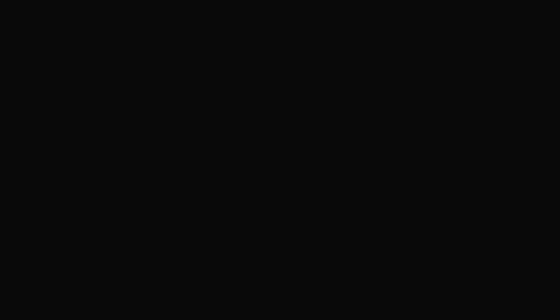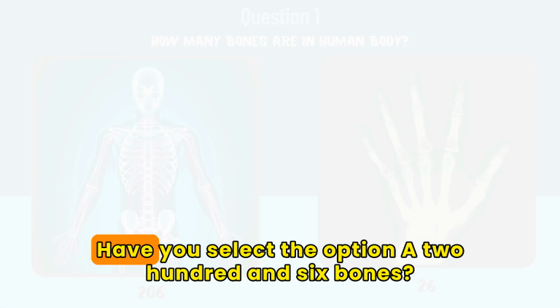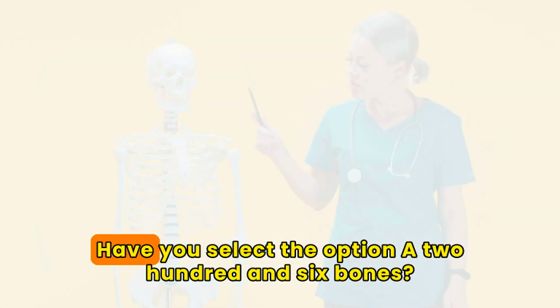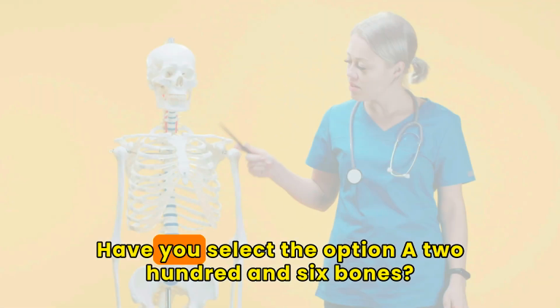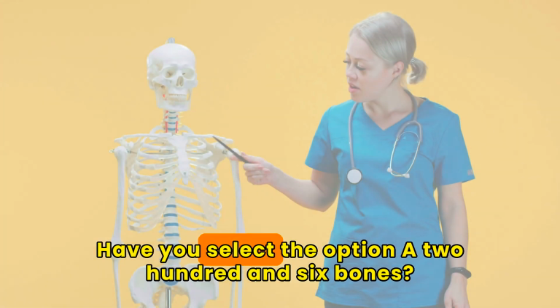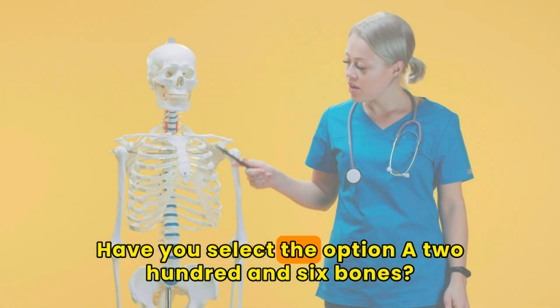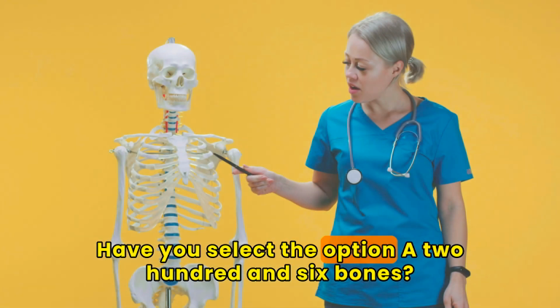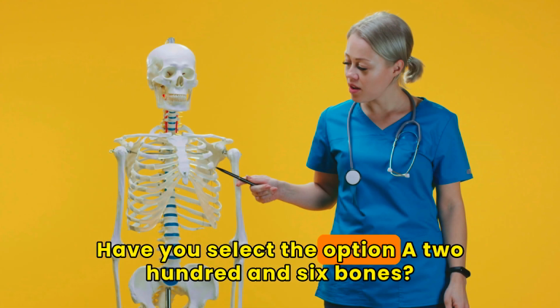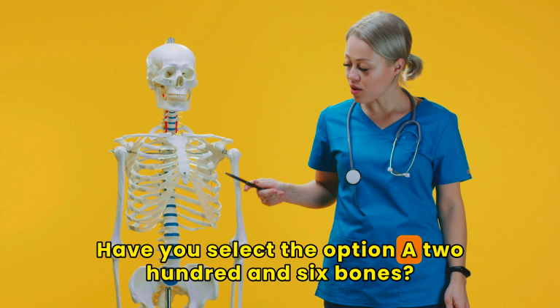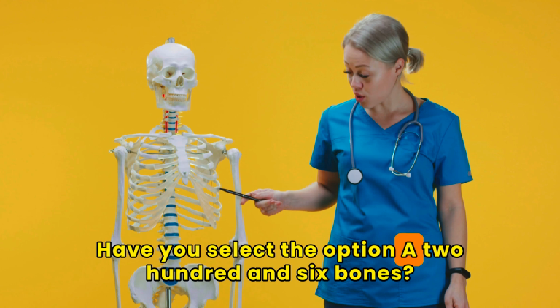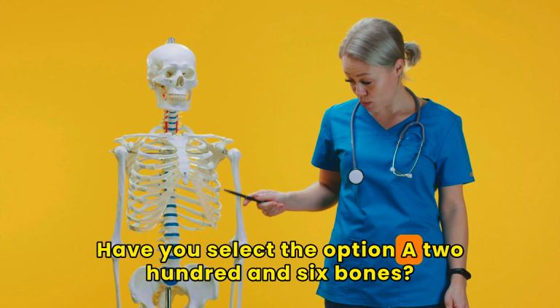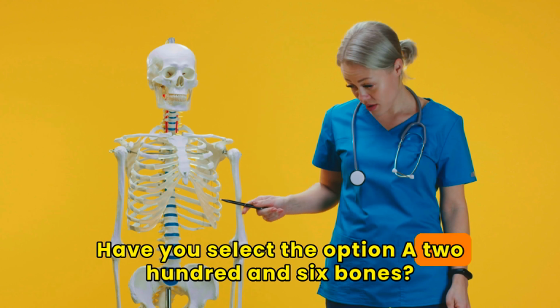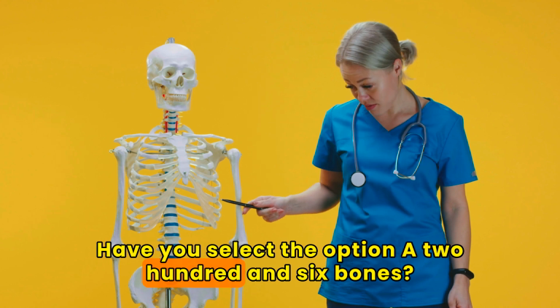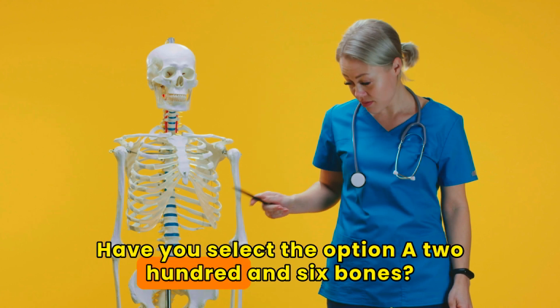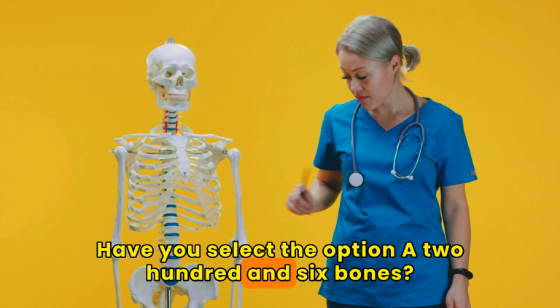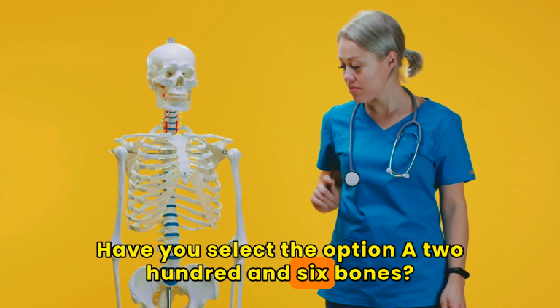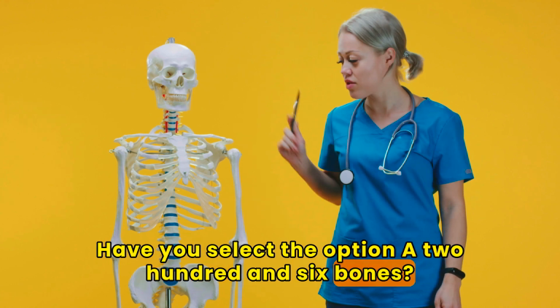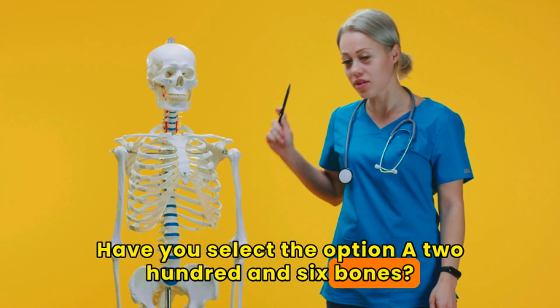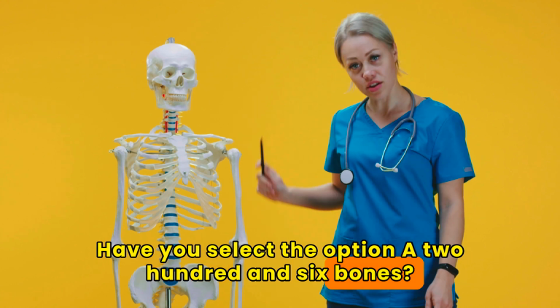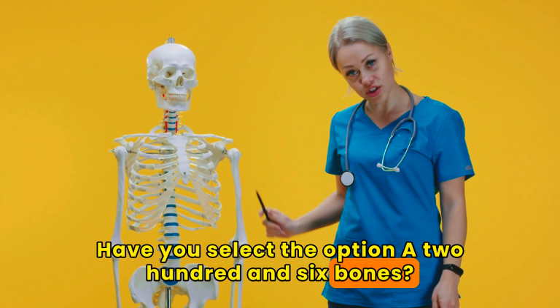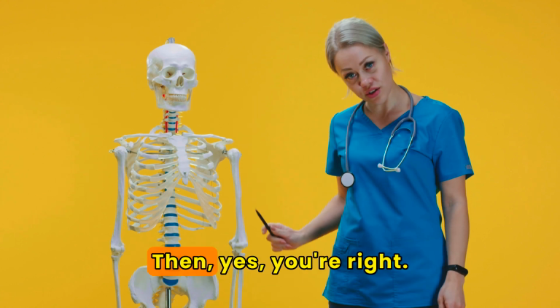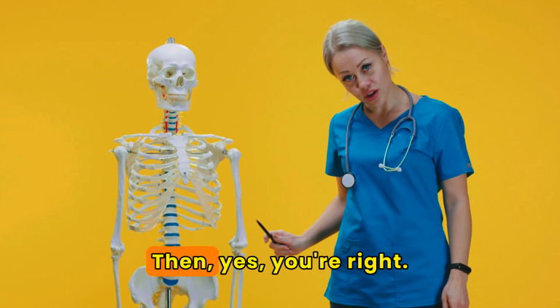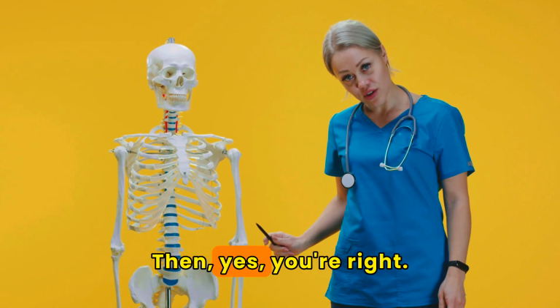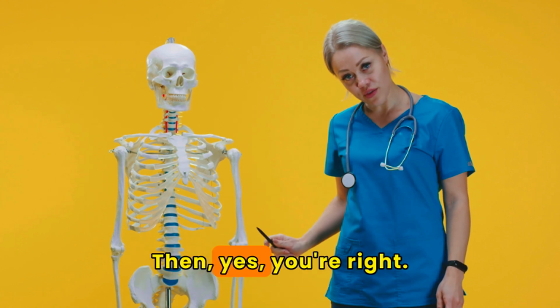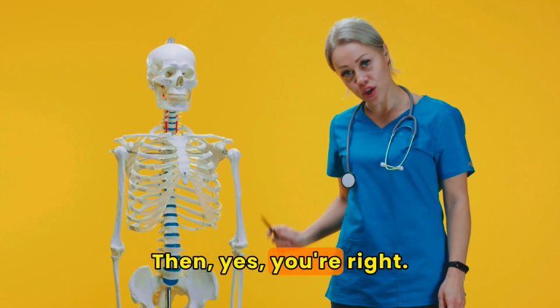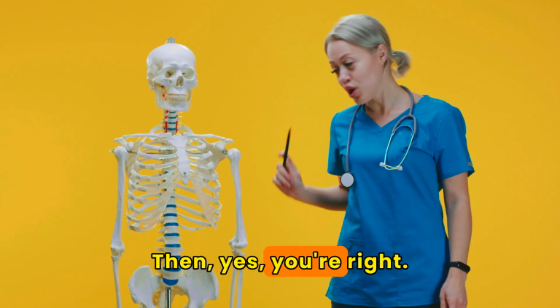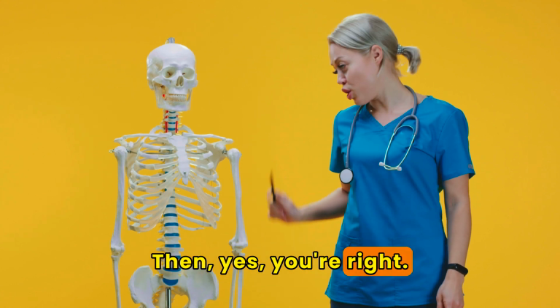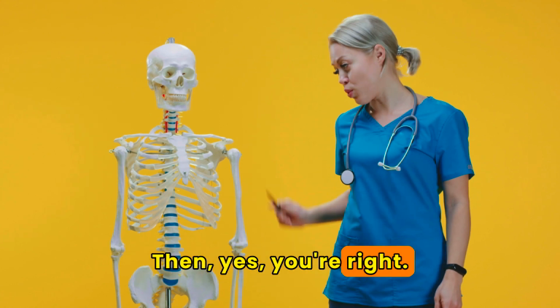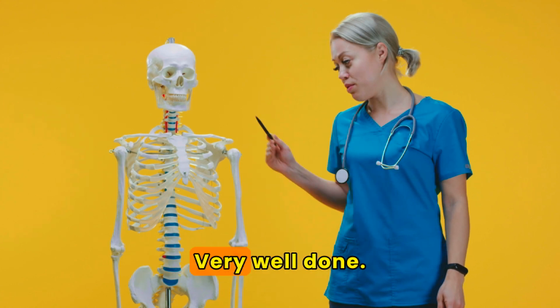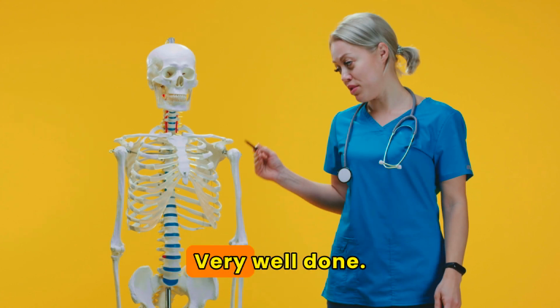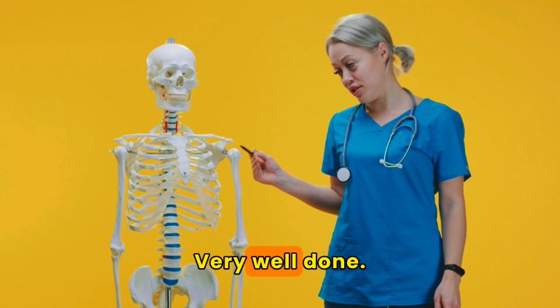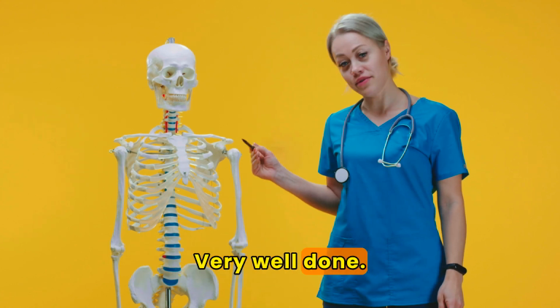If you selected option A — 206 bones — then yes, you're right. Very well done.